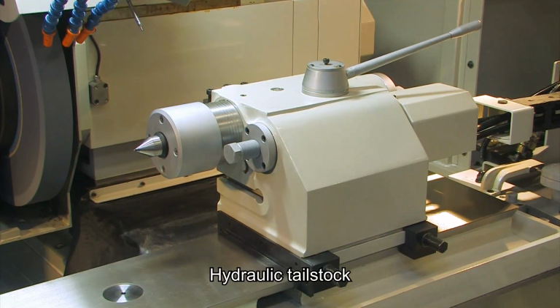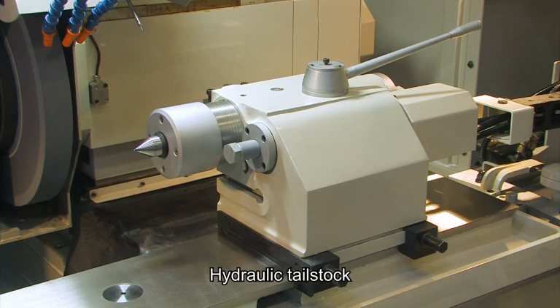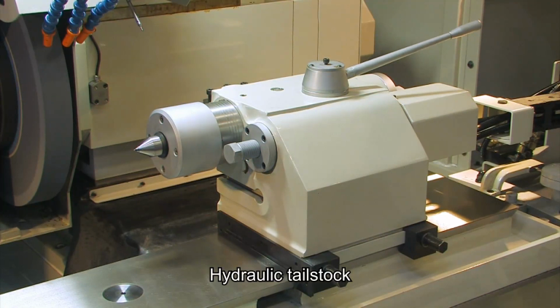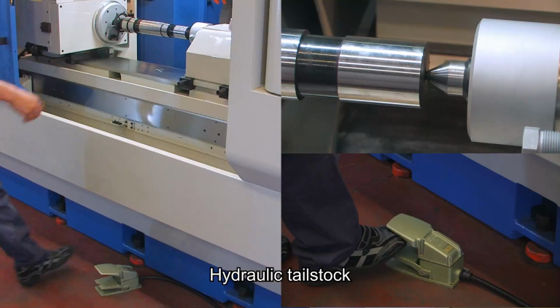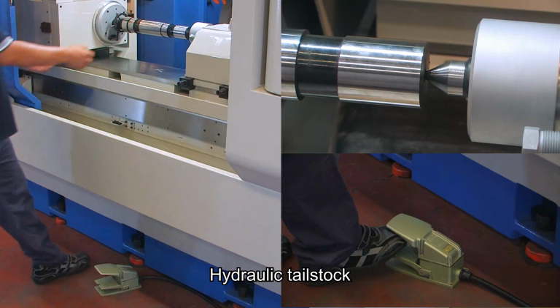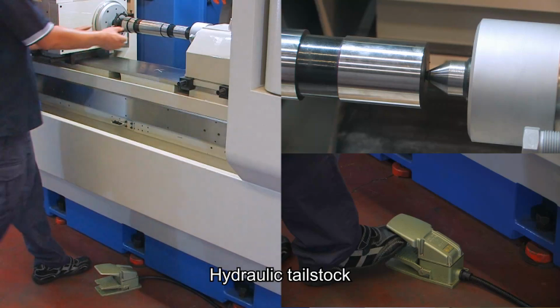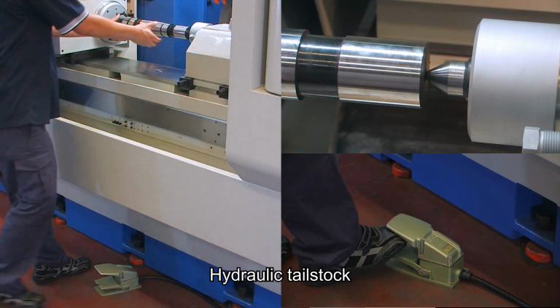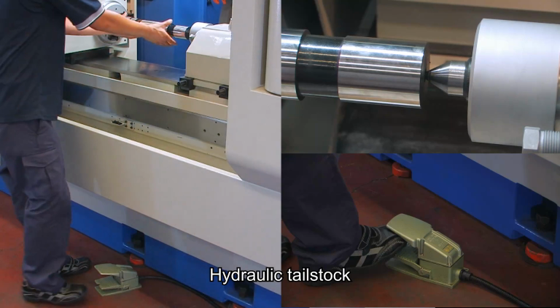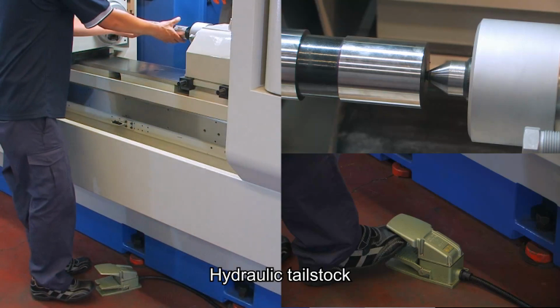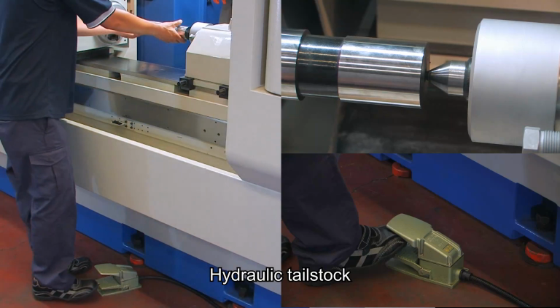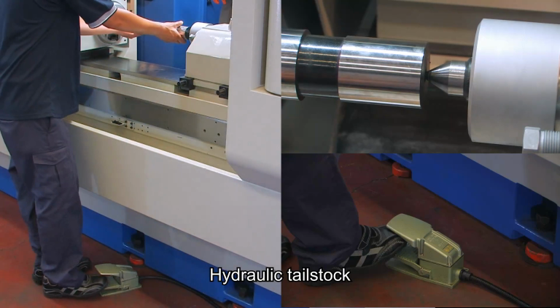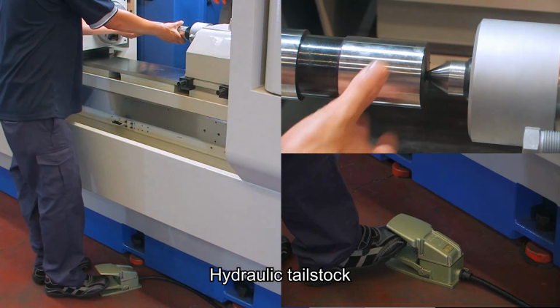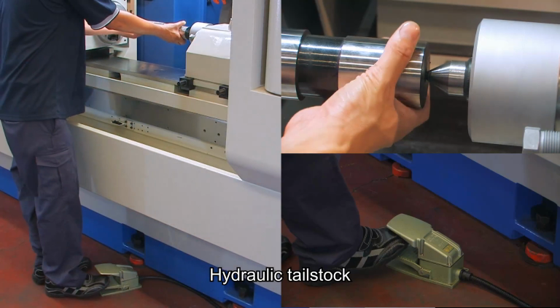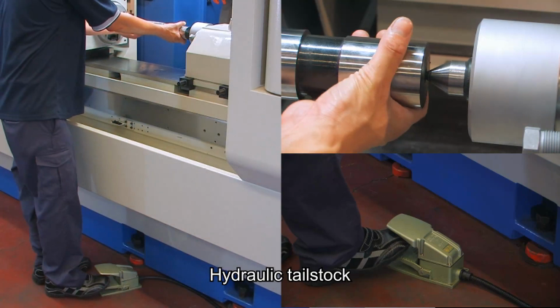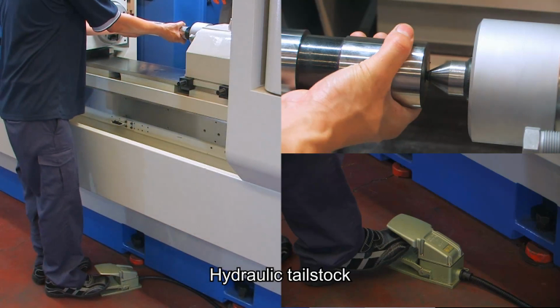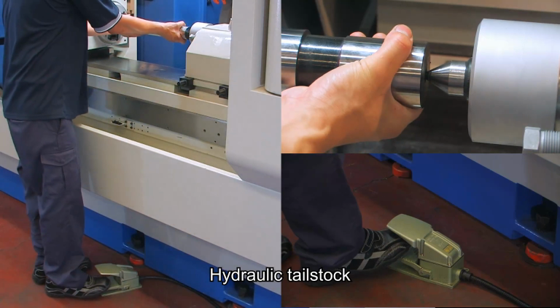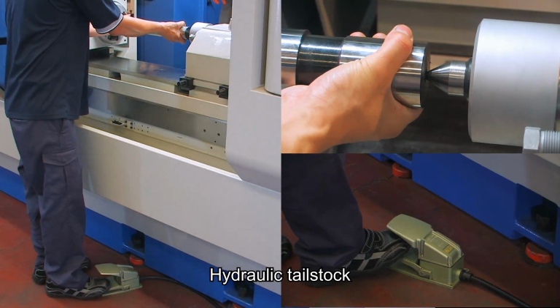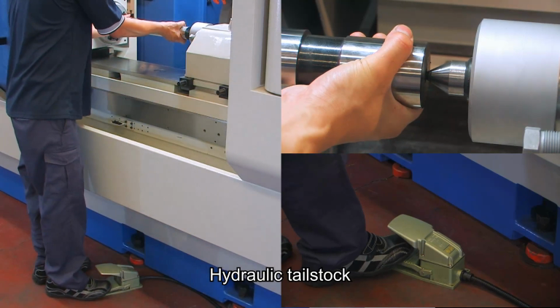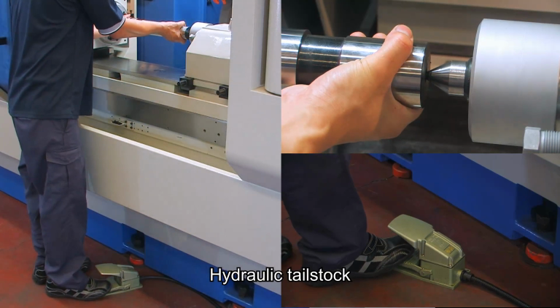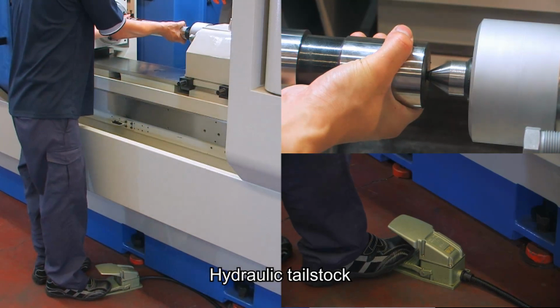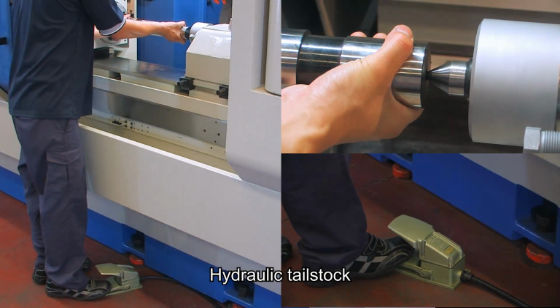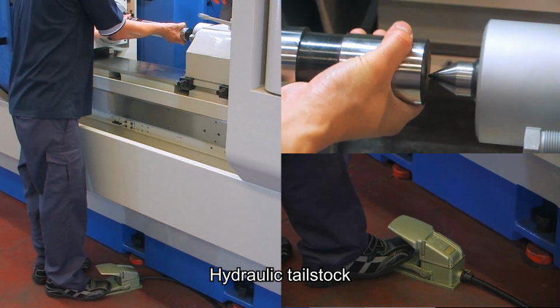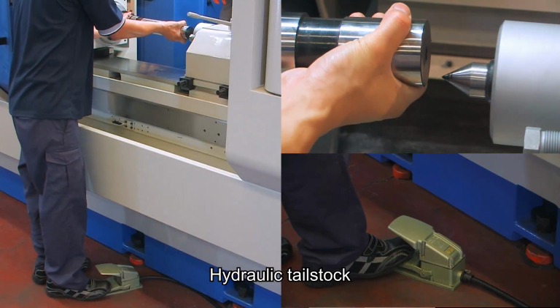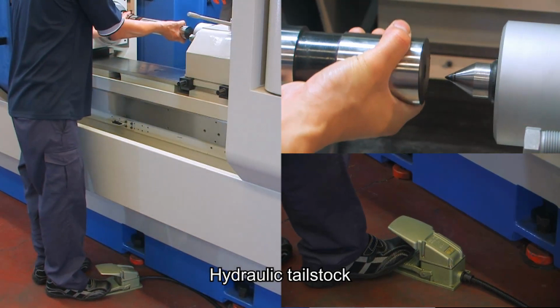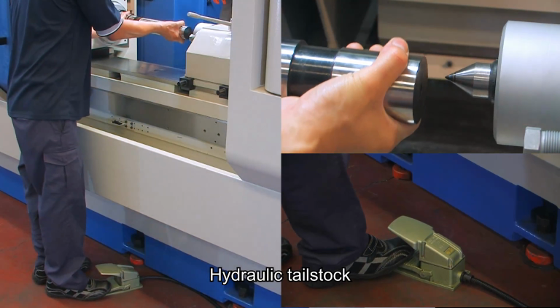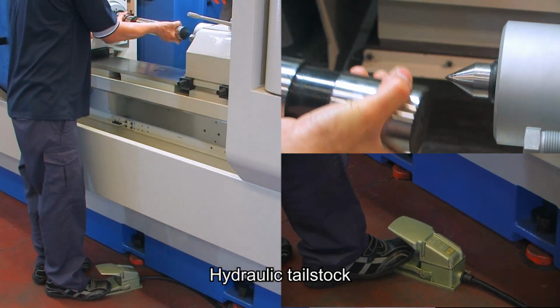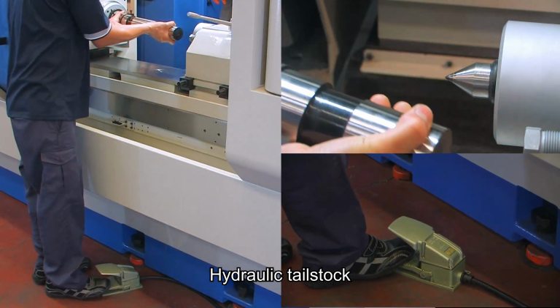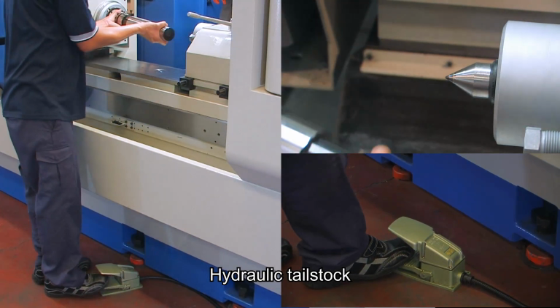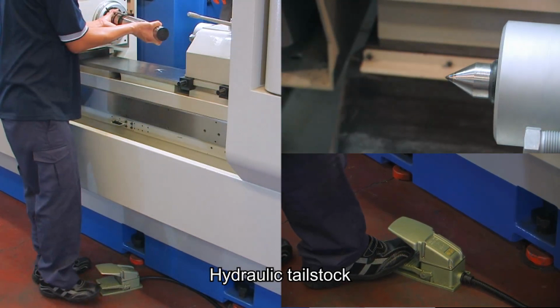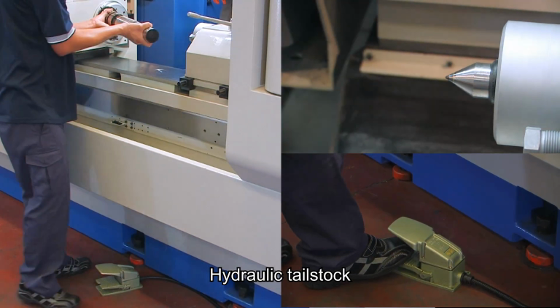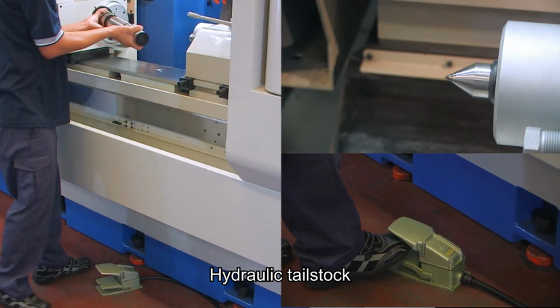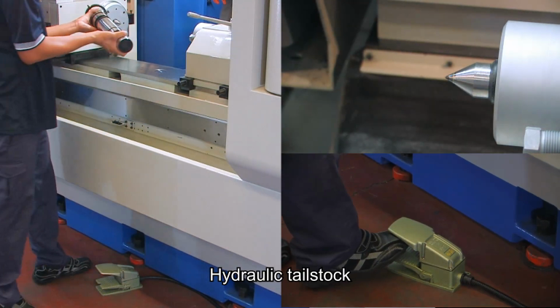This hydraulic tailstock design is for easy loading and unloading of the workpieces by the operator.